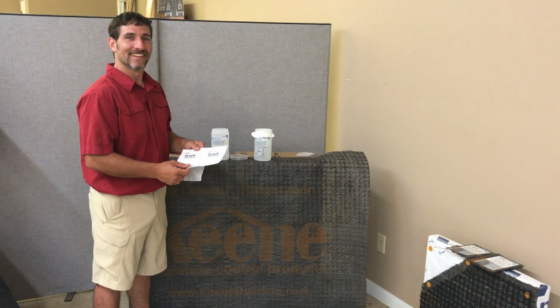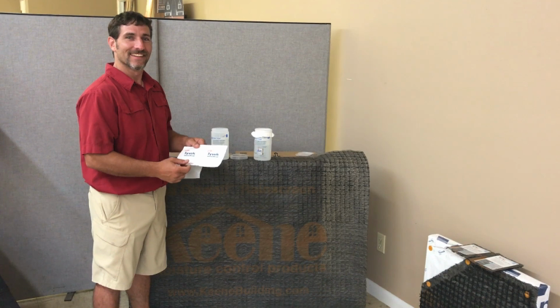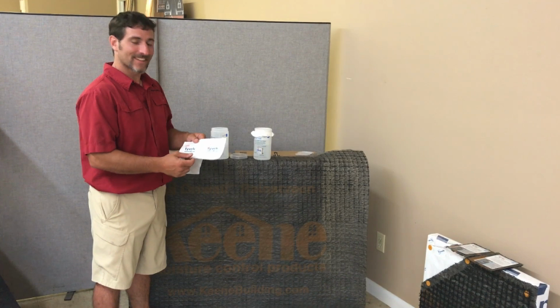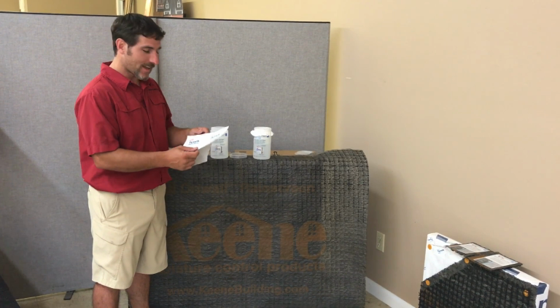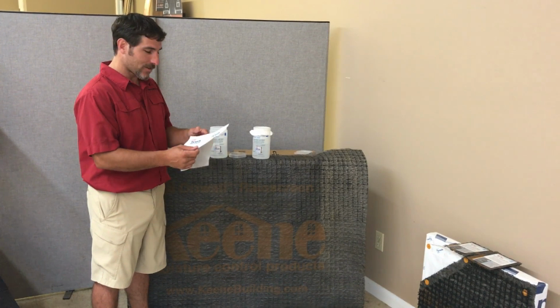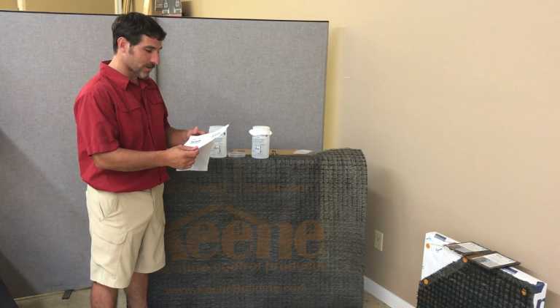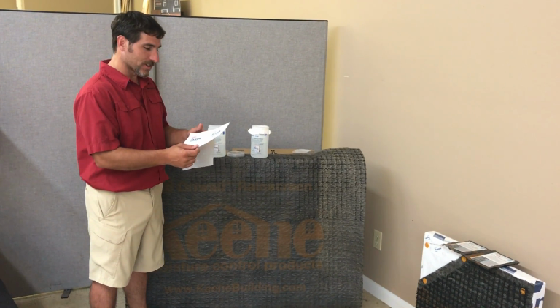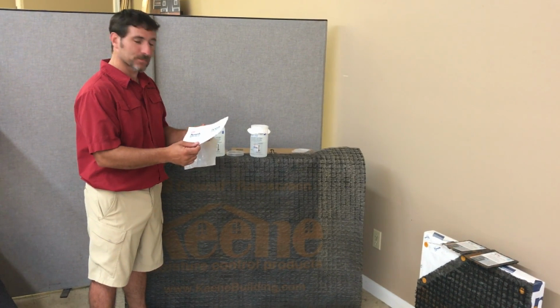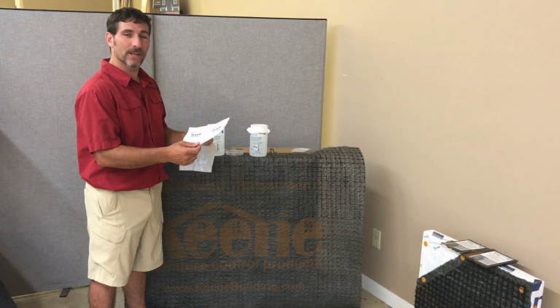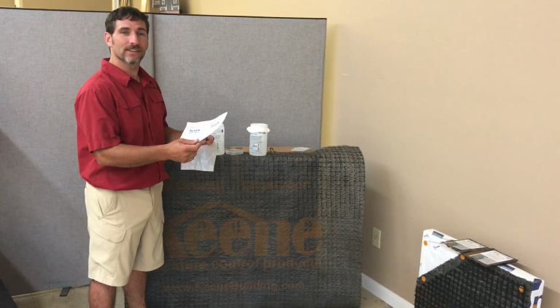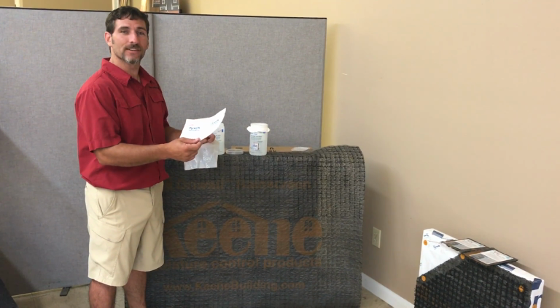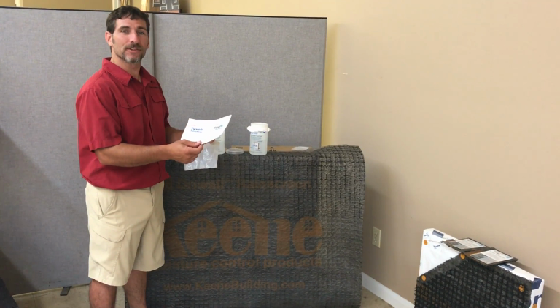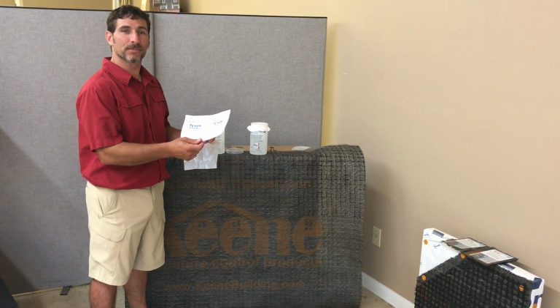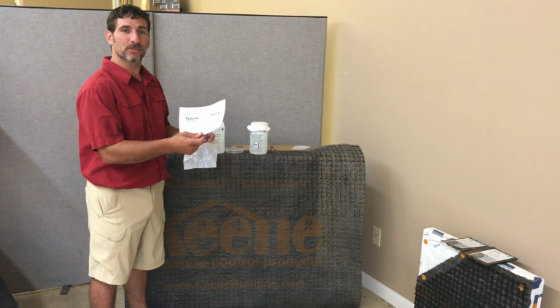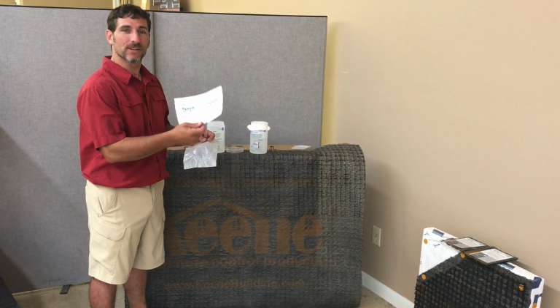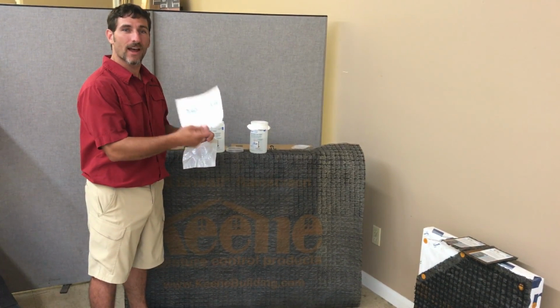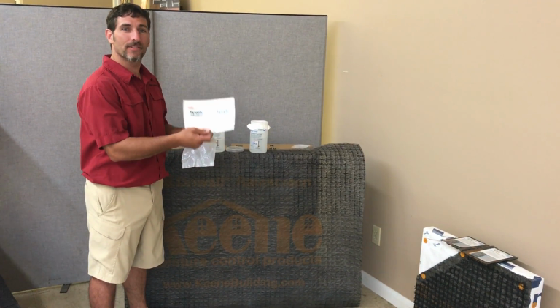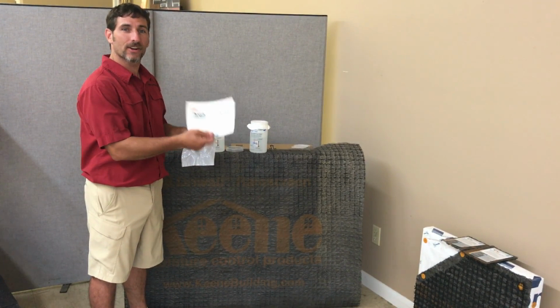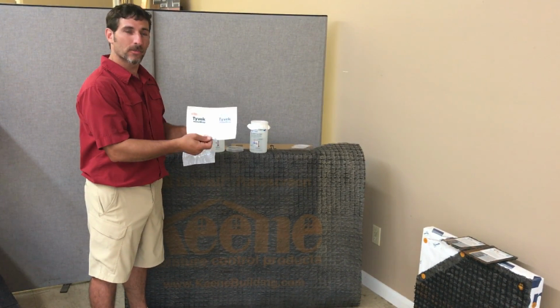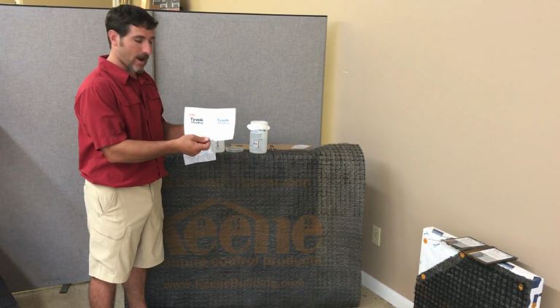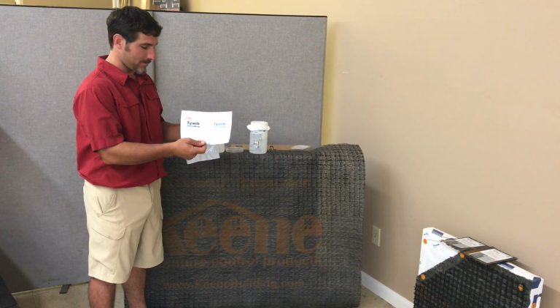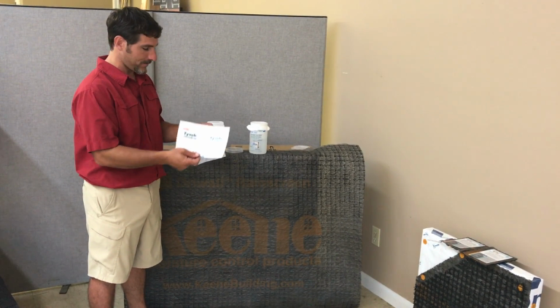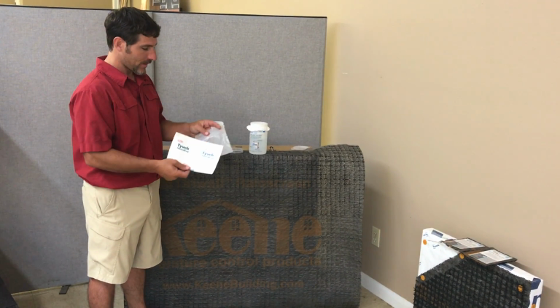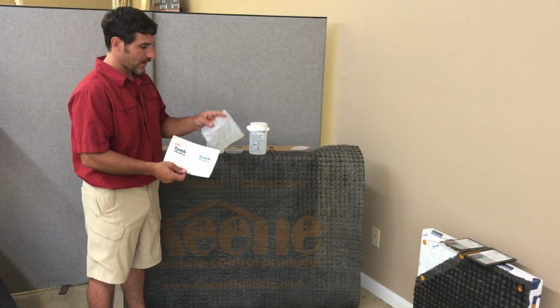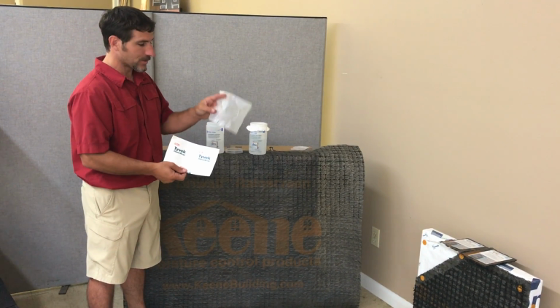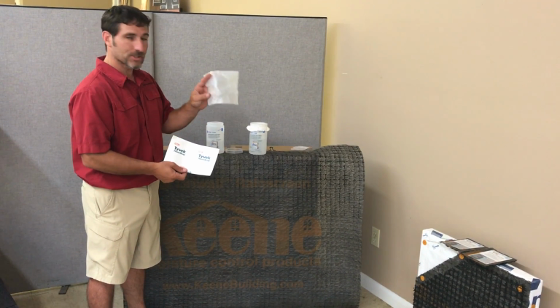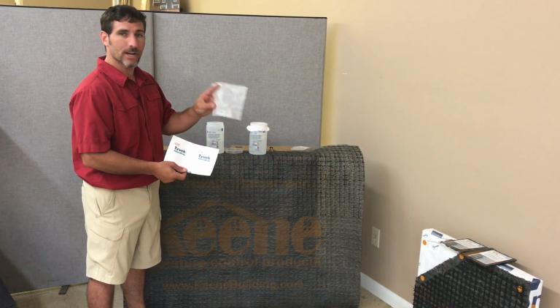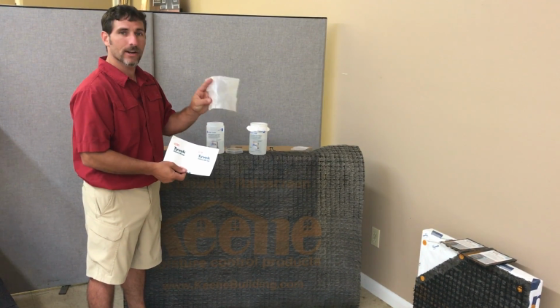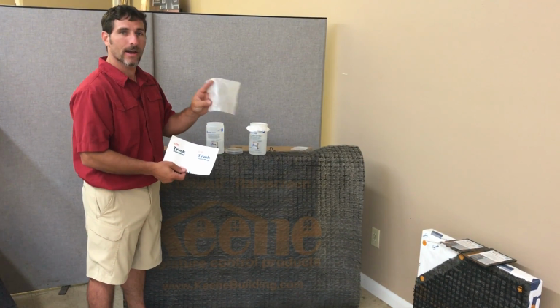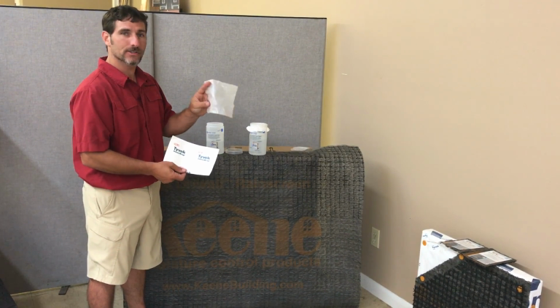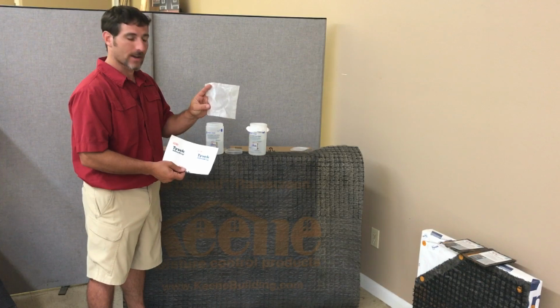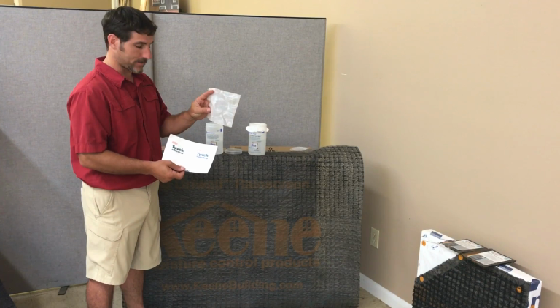Today we're going to explain the difference between Tyvek home wrap and your generic house wraps.